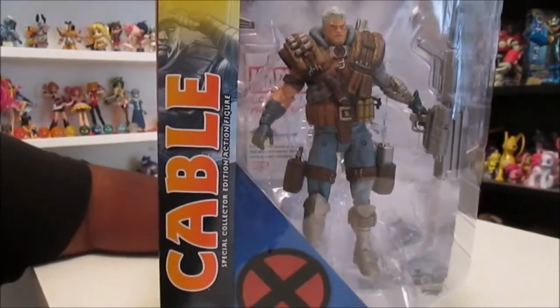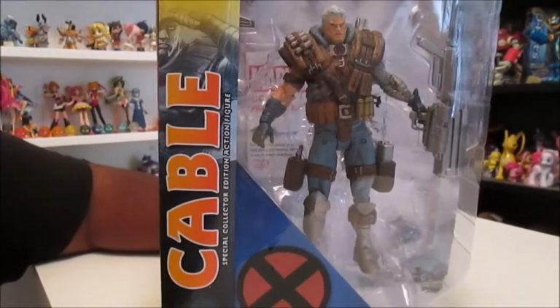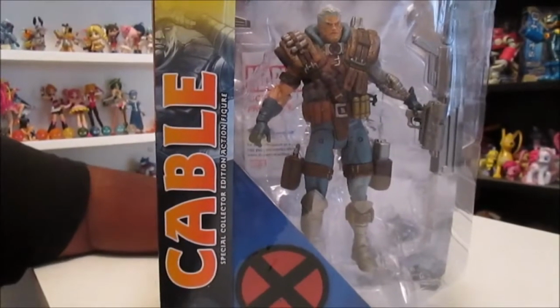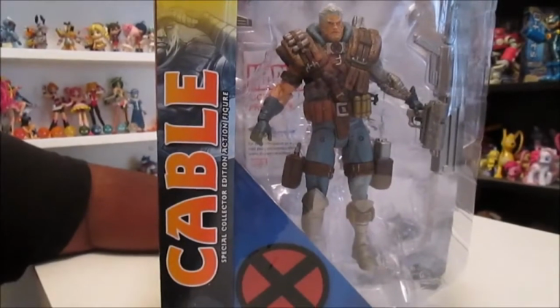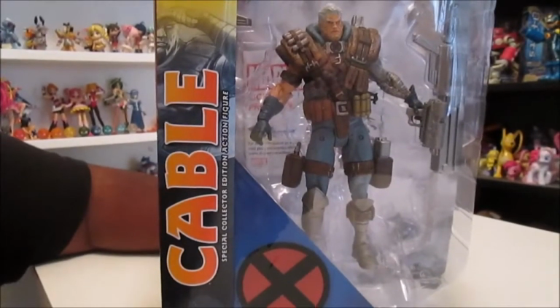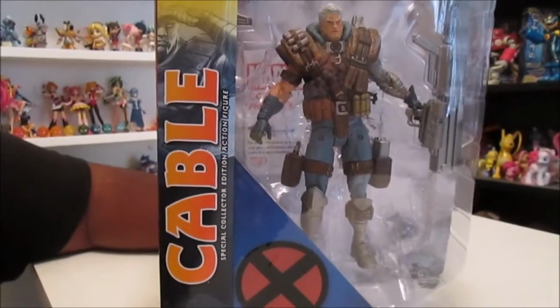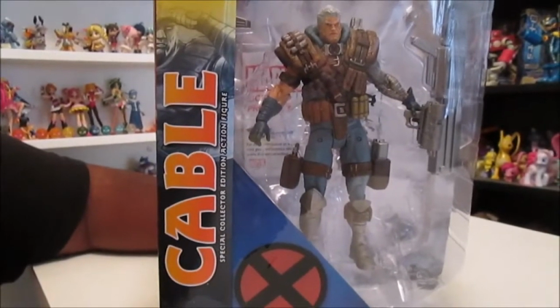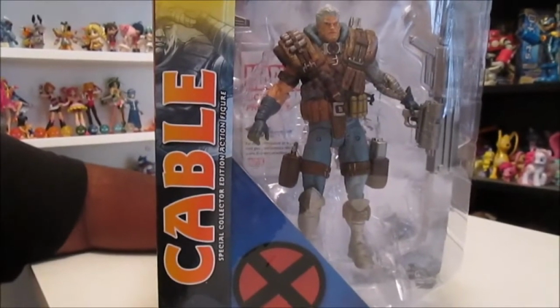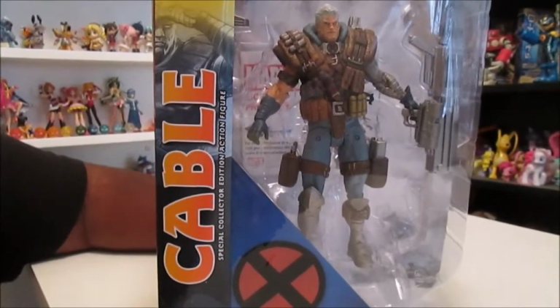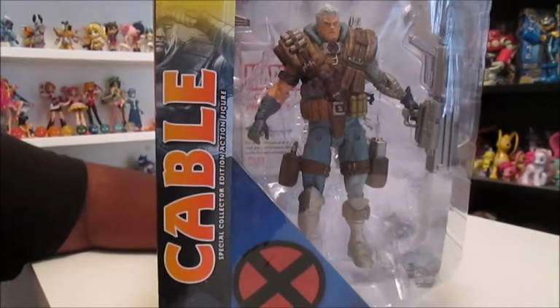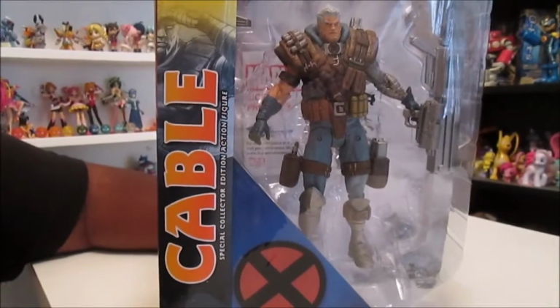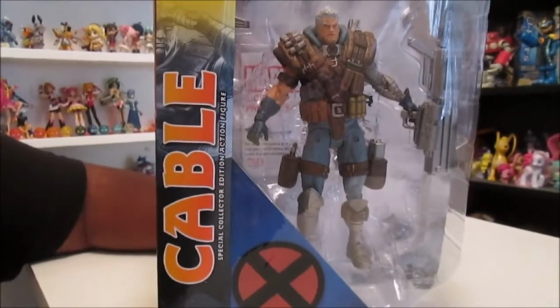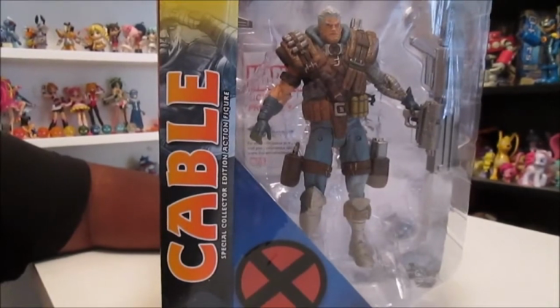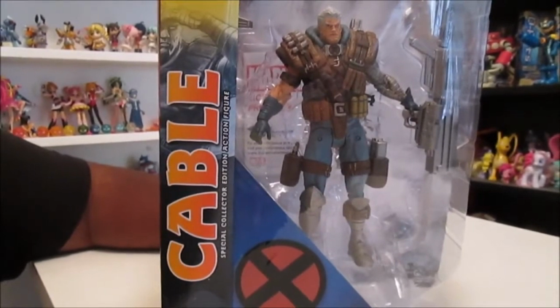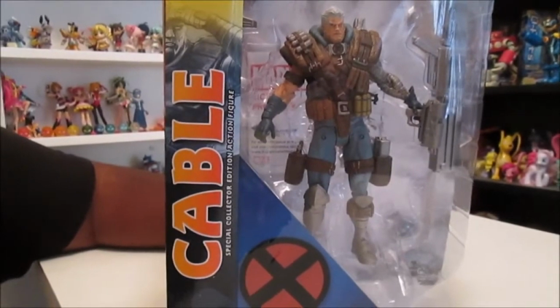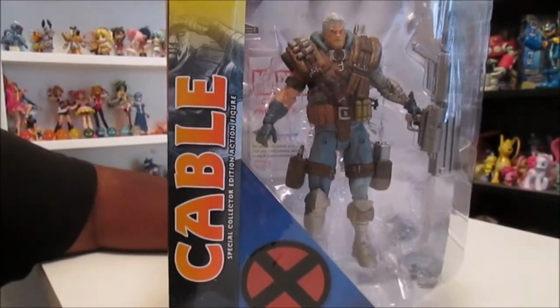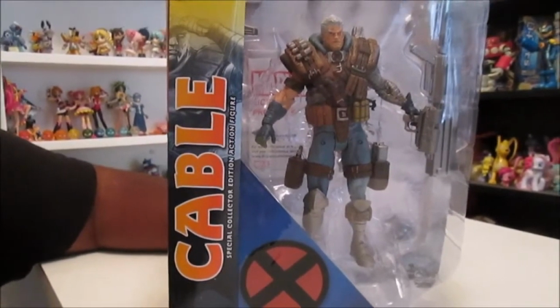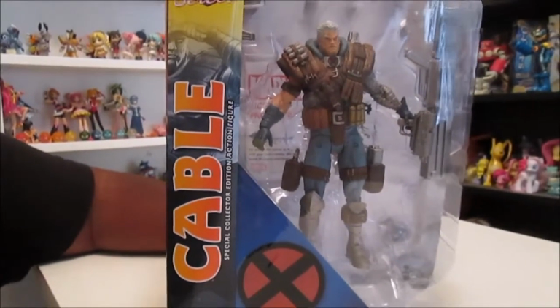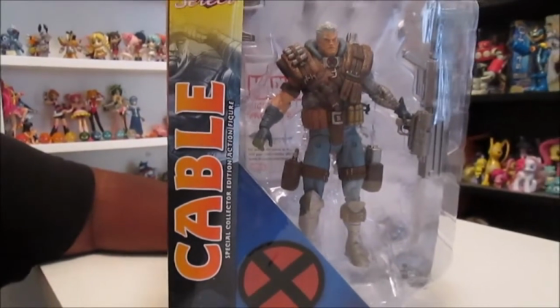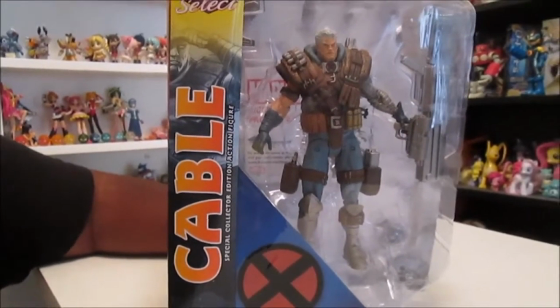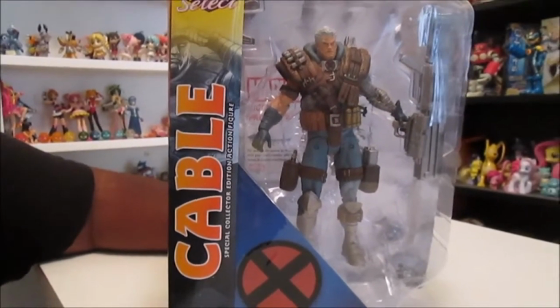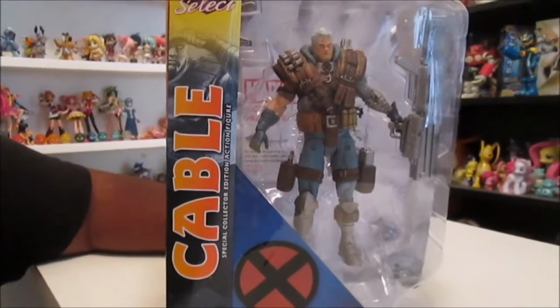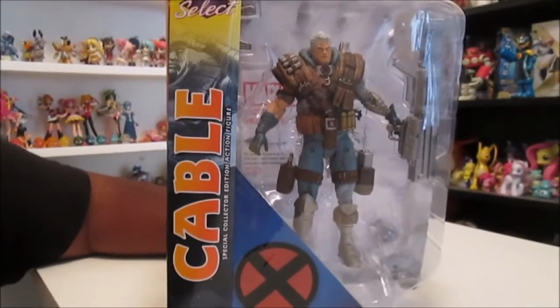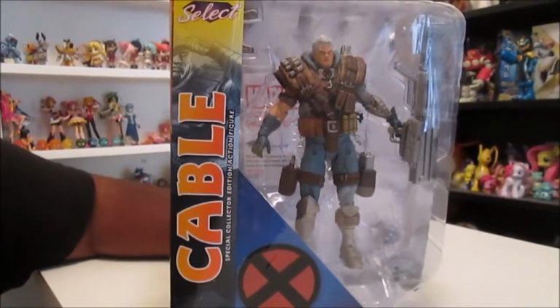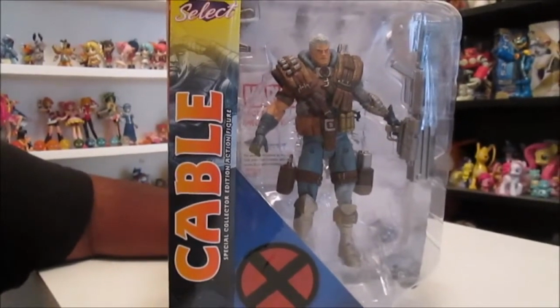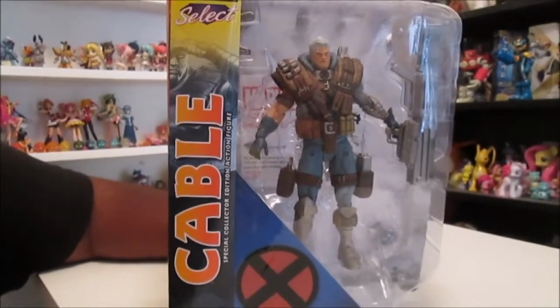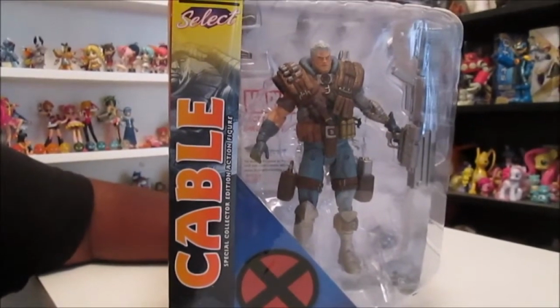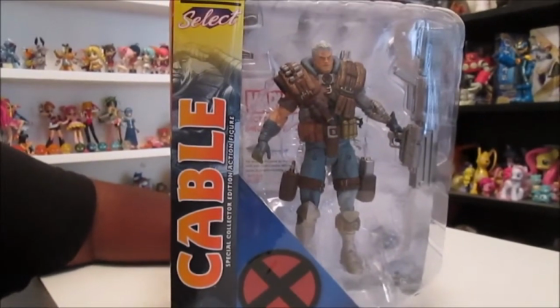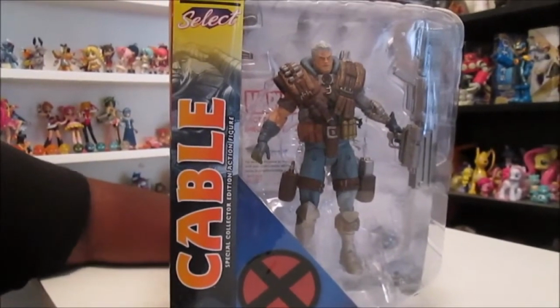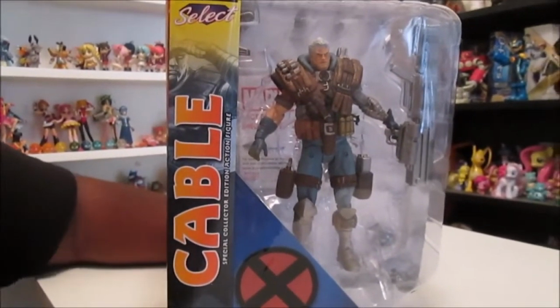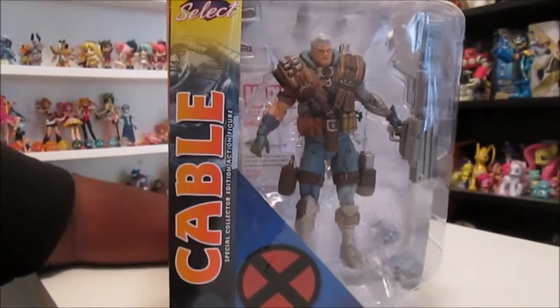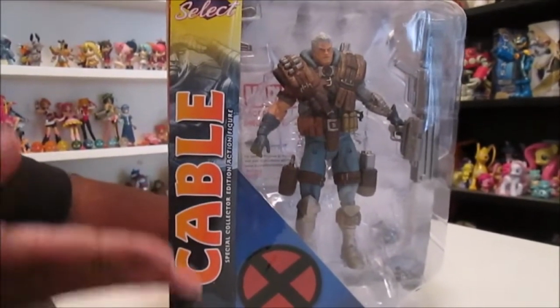Hello everyone, it's Kraft here, here to give you another toy review of Marvel Select's Cable.